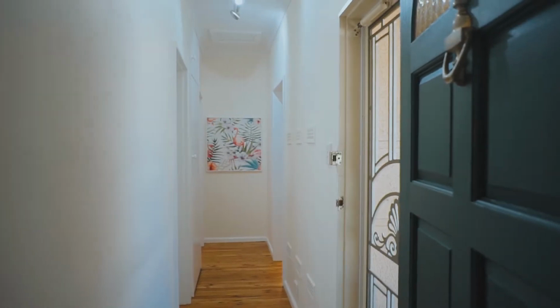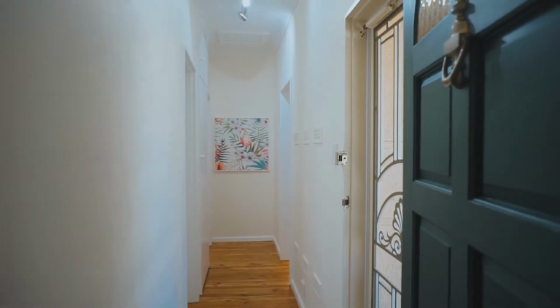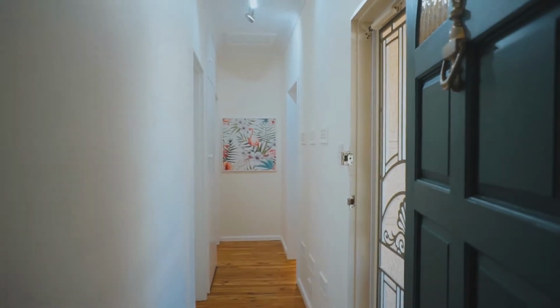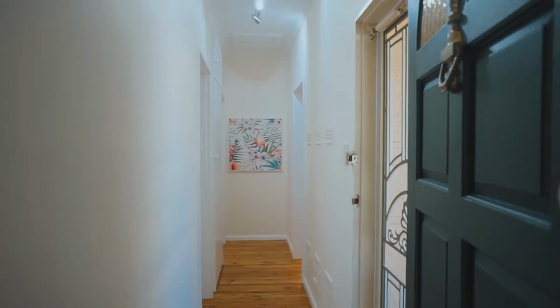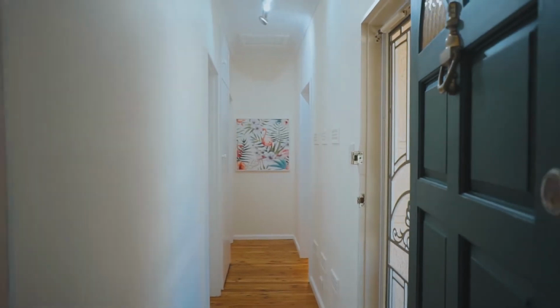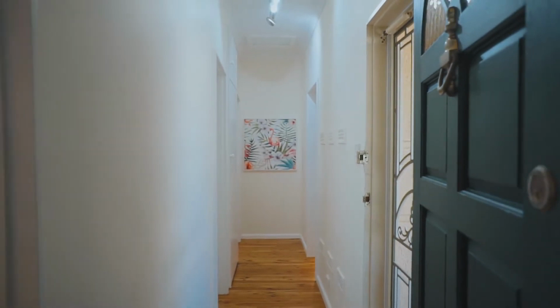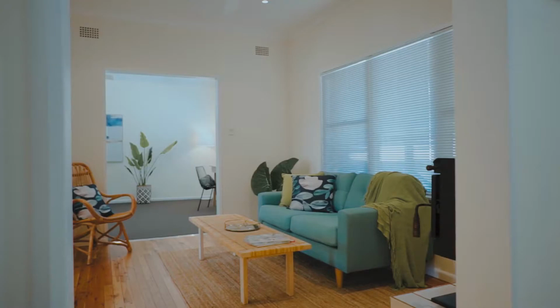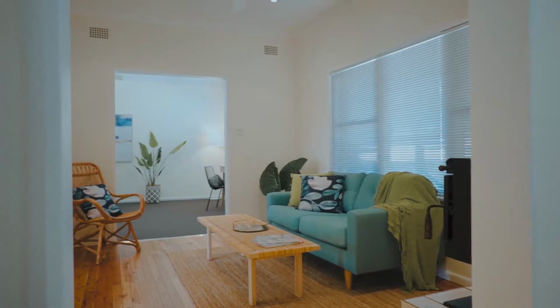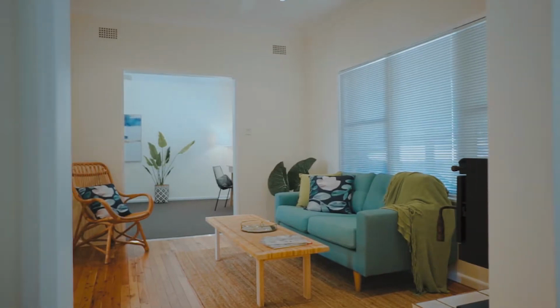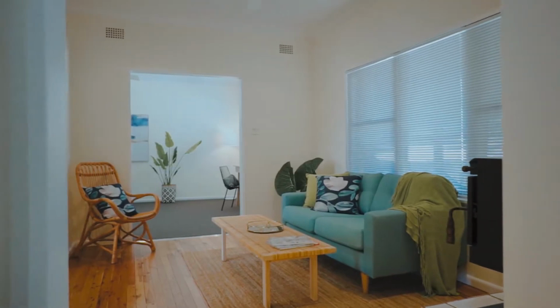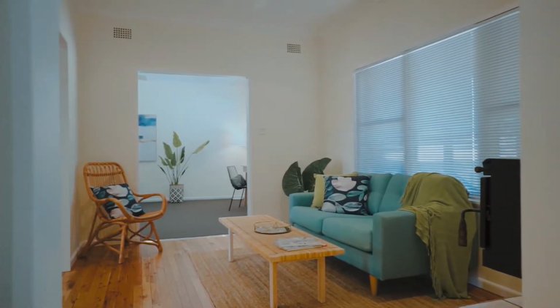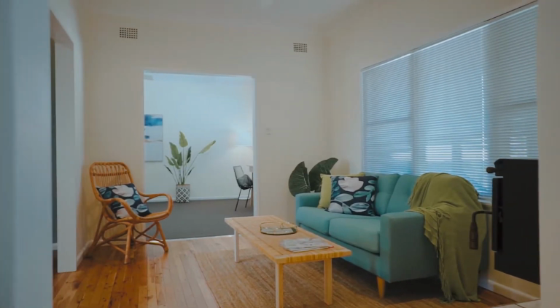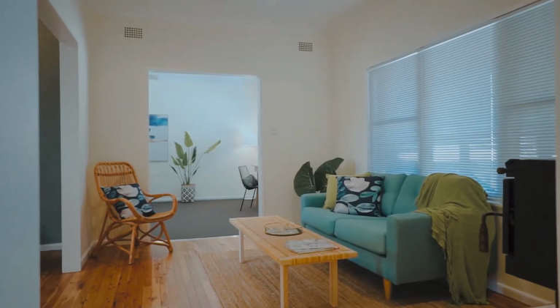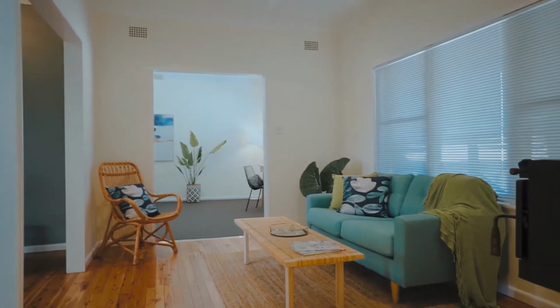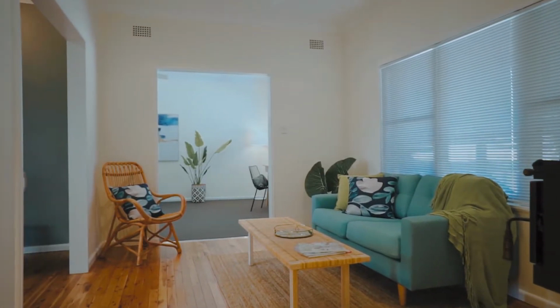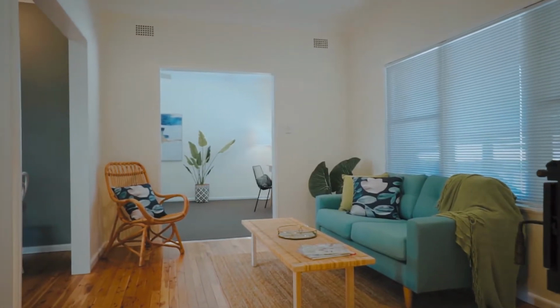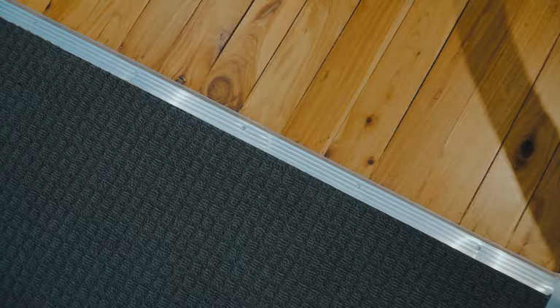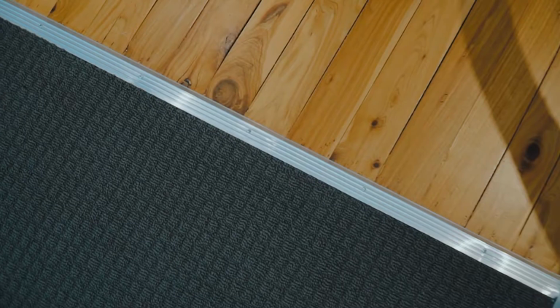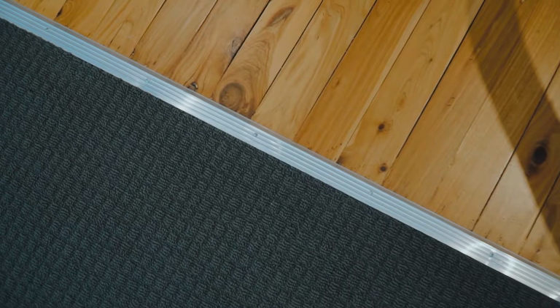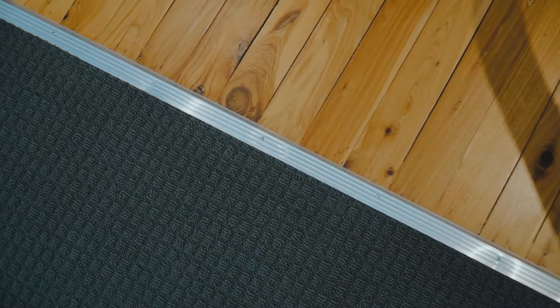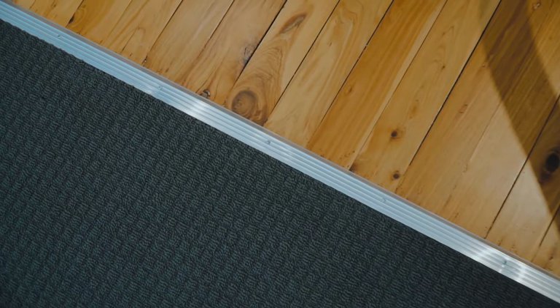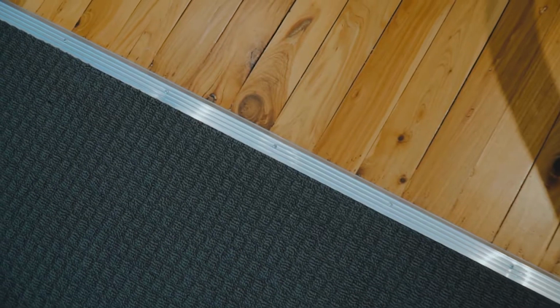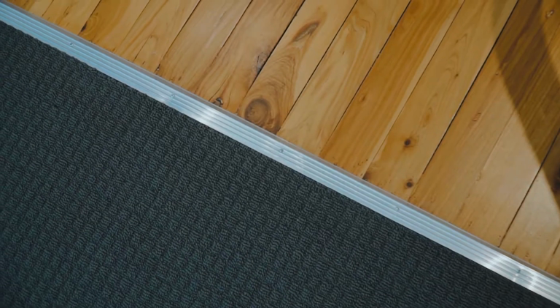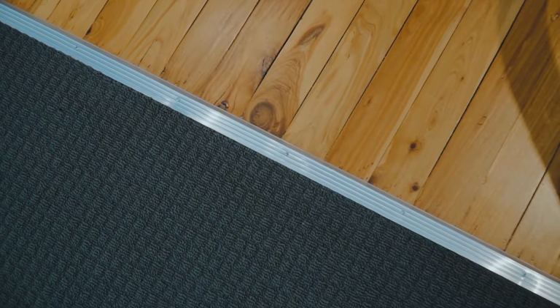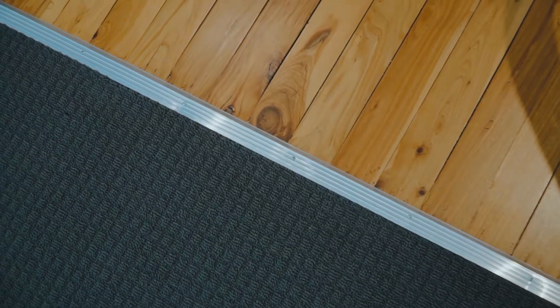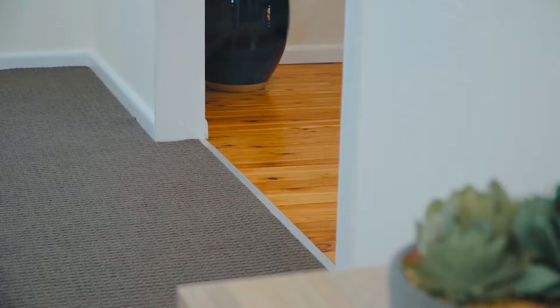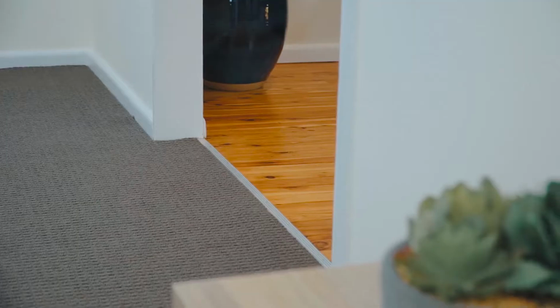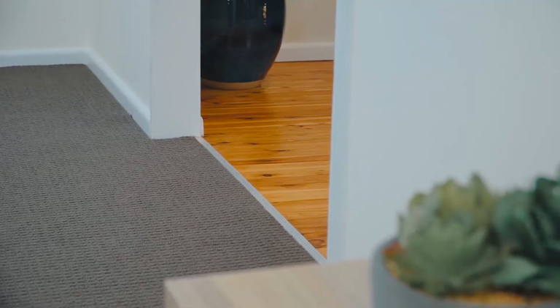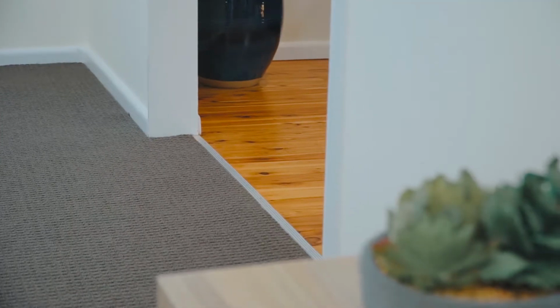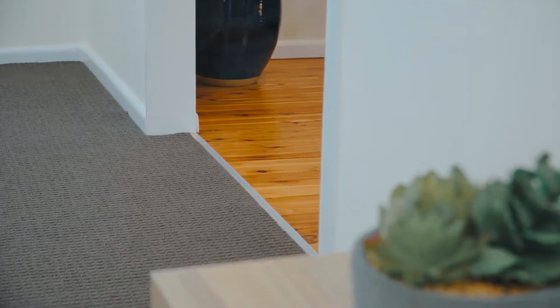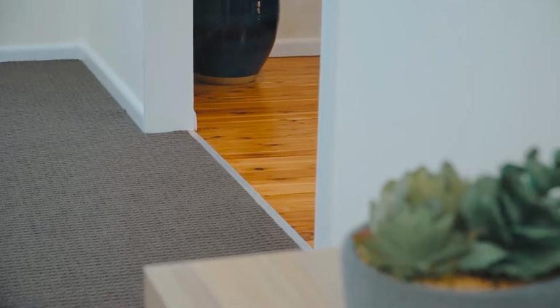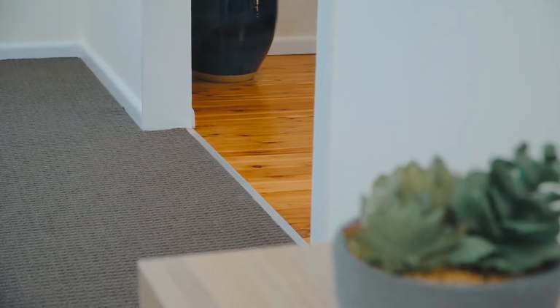Come on in. The first thing you'll notice as you step into the home is the original timber flooring that's been freshly sanded and beautifully sealed with a satin finish.